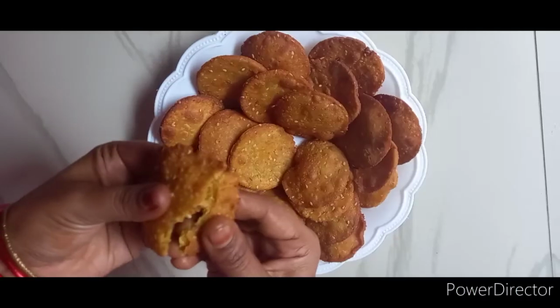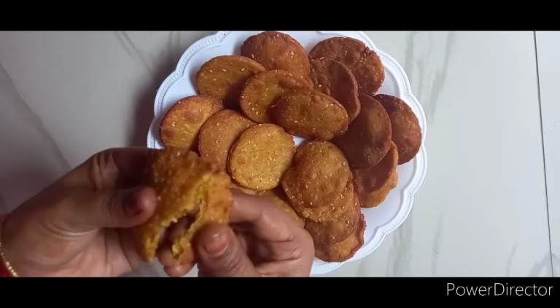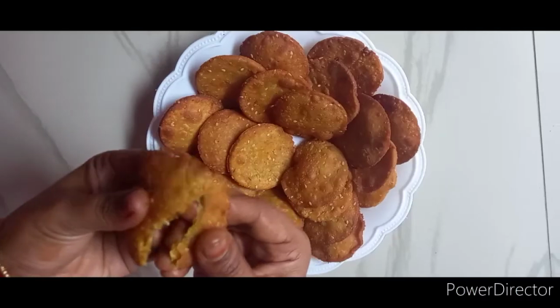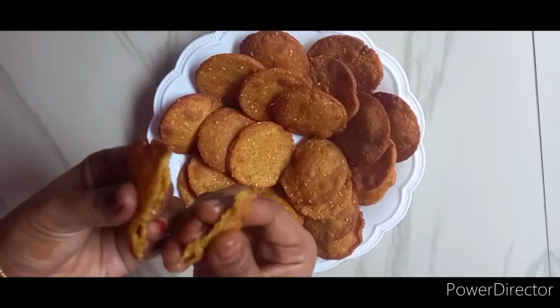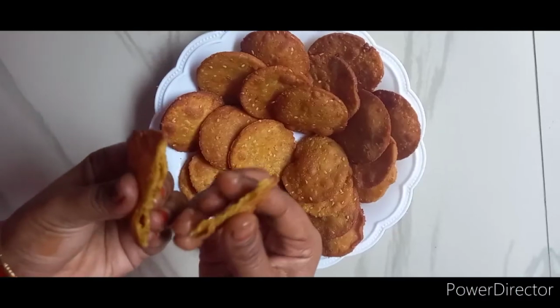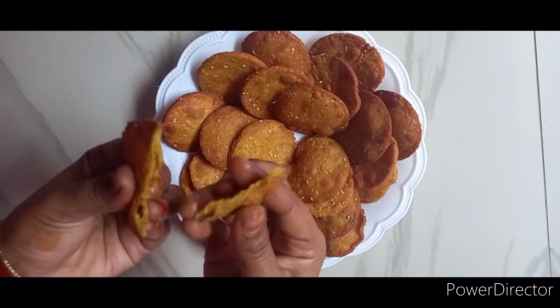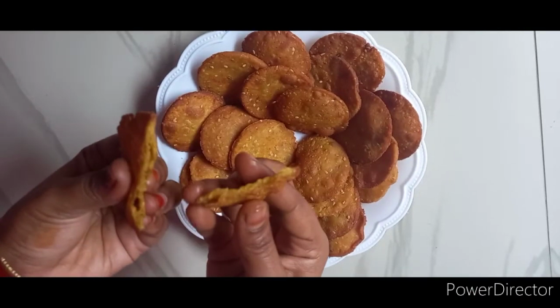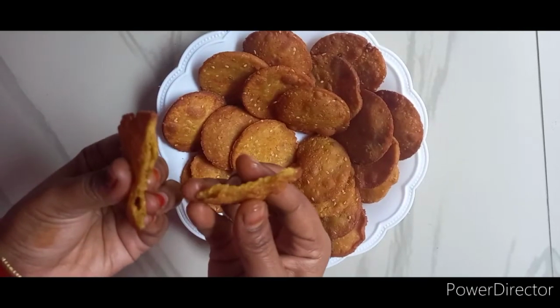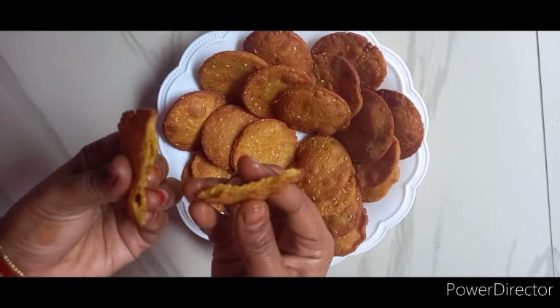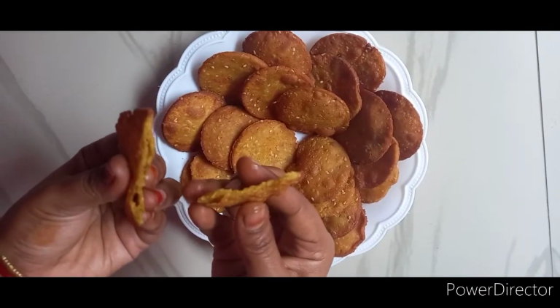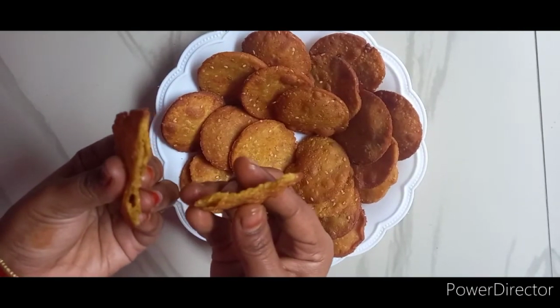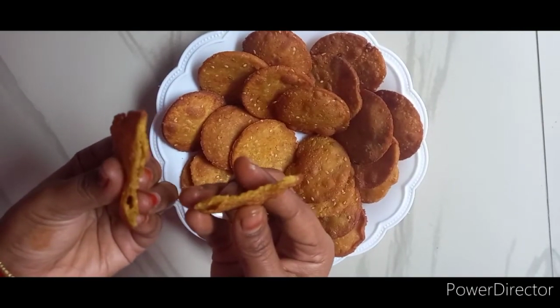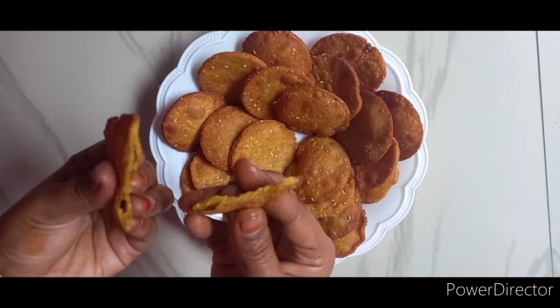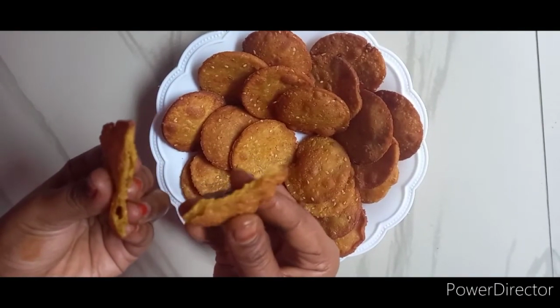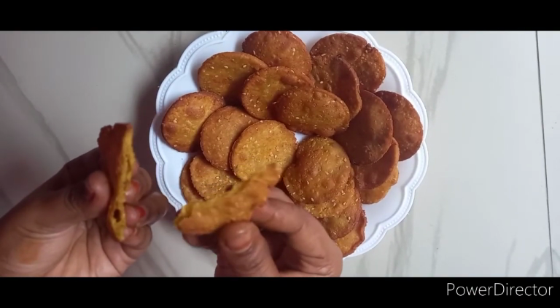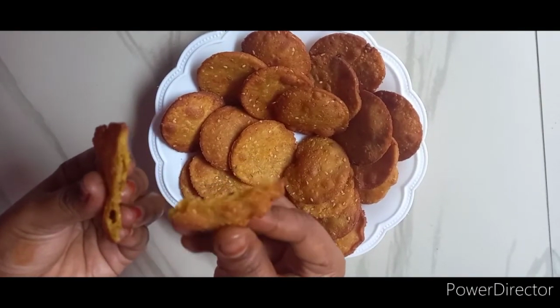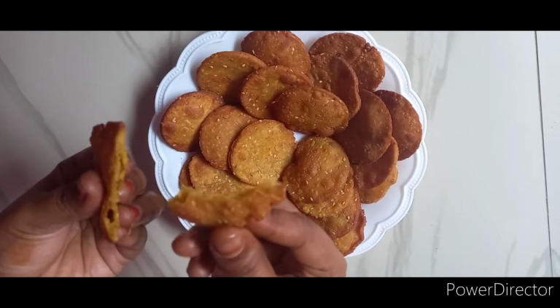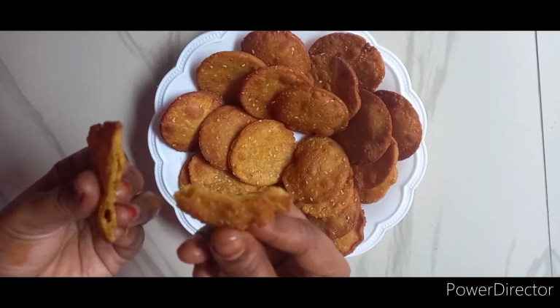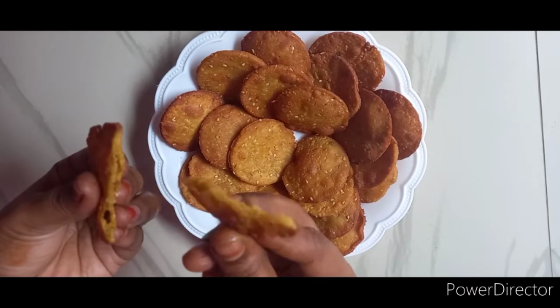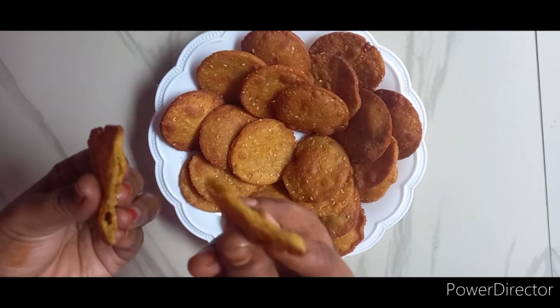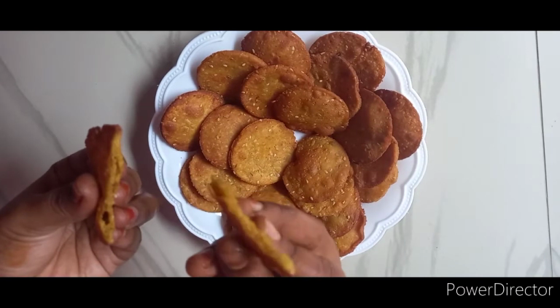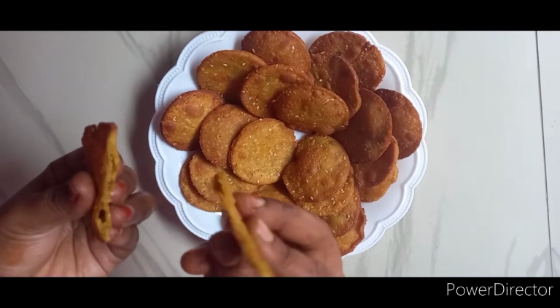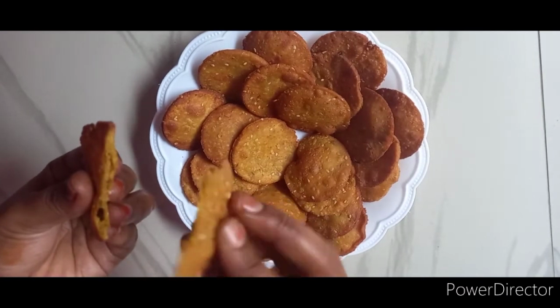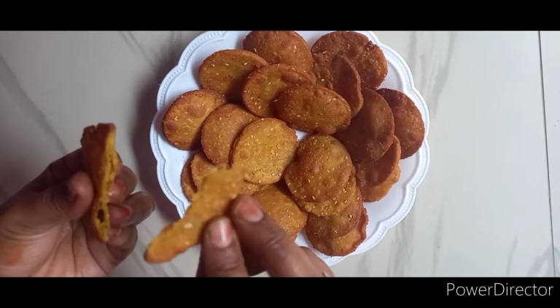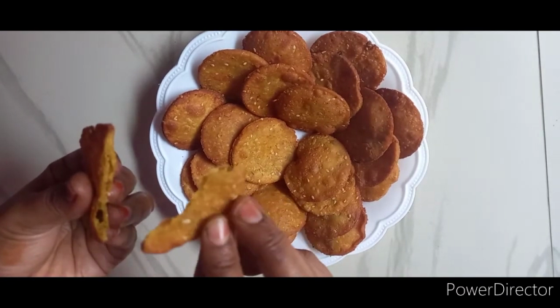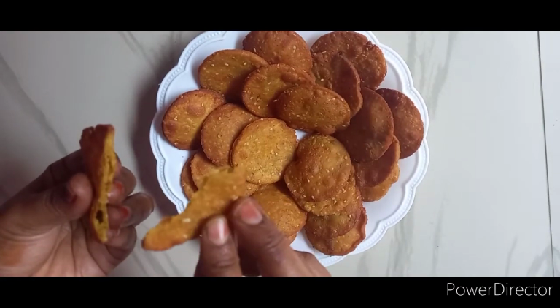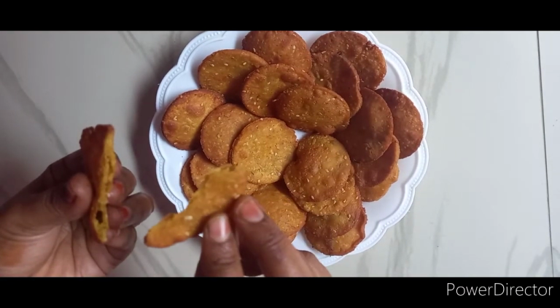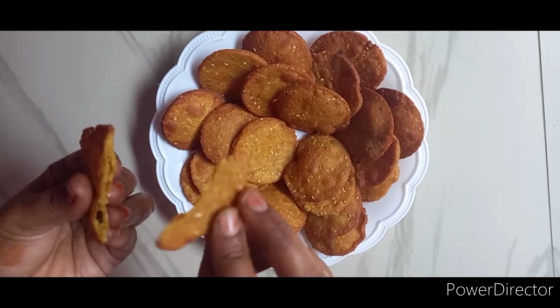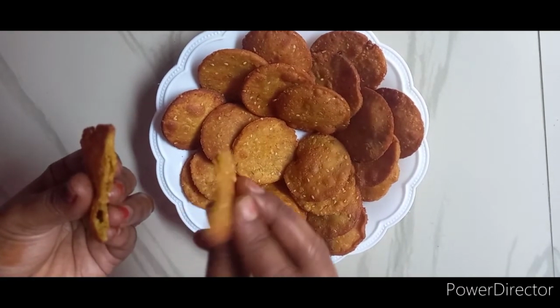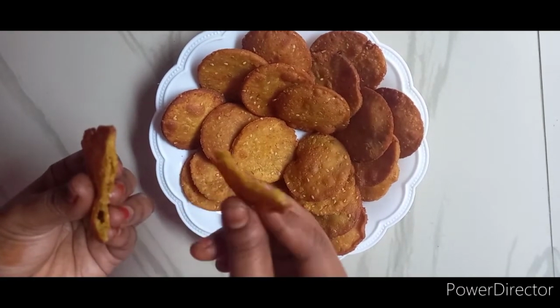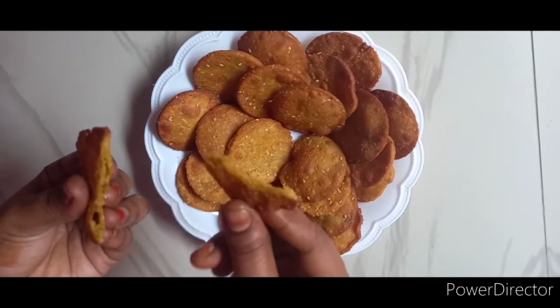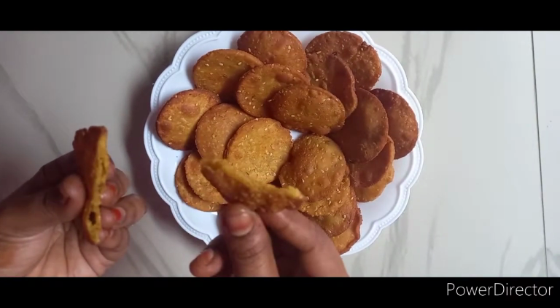Hi friends! Welcome to Manu Kitchen World! This day, I am going to make a good taste.